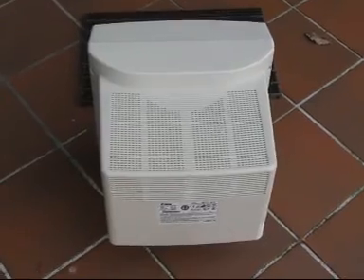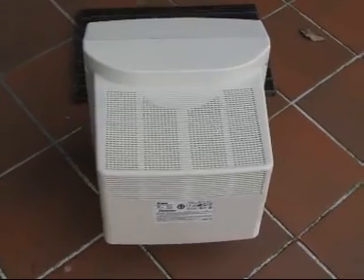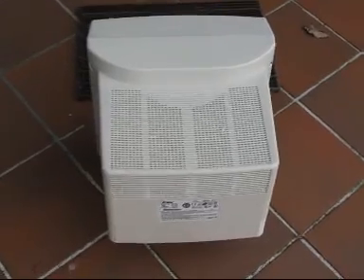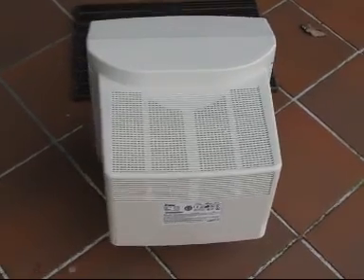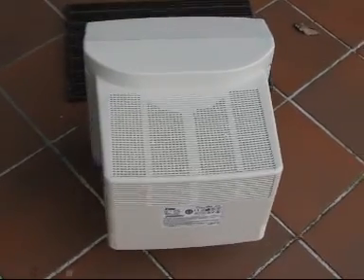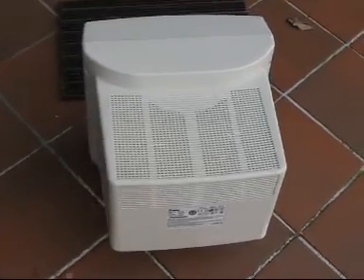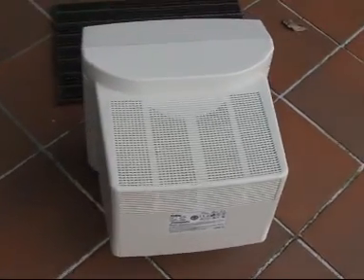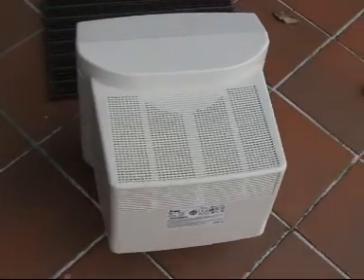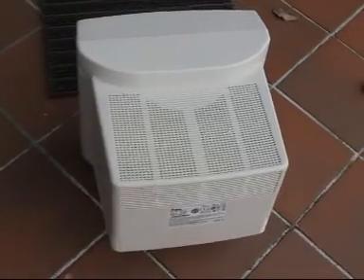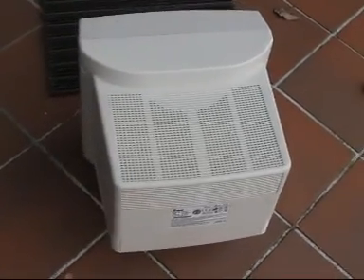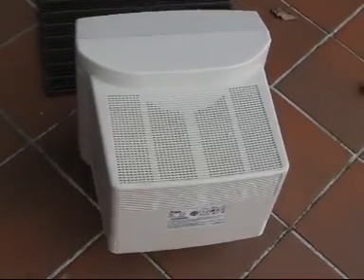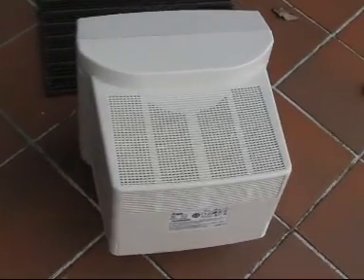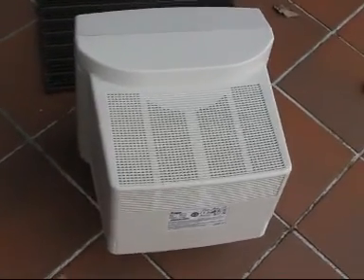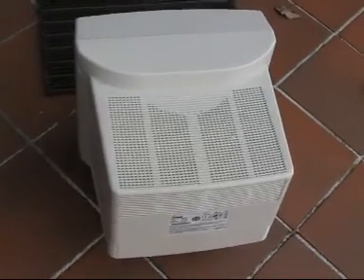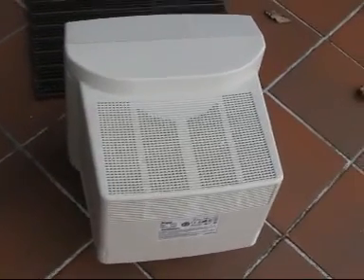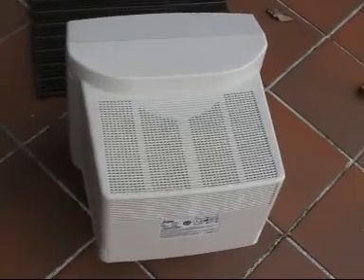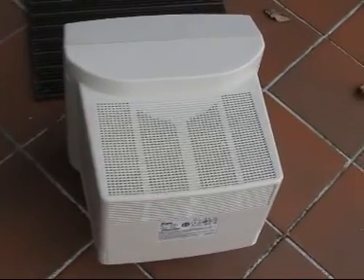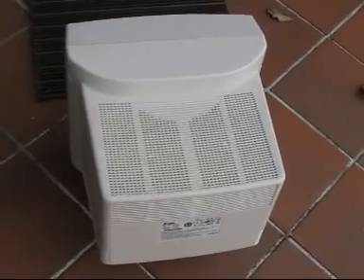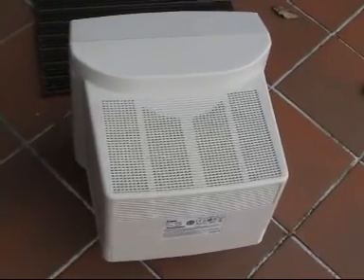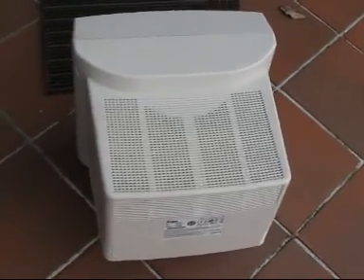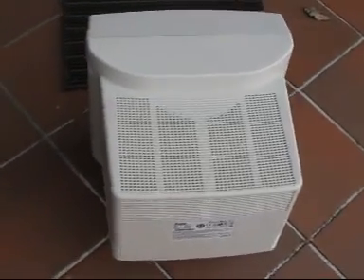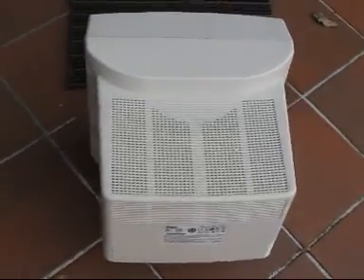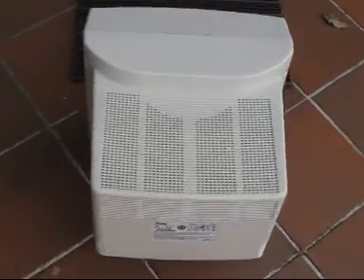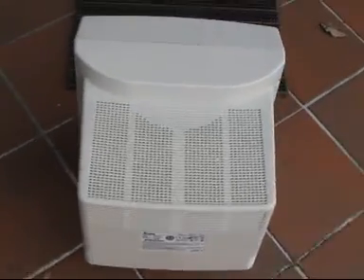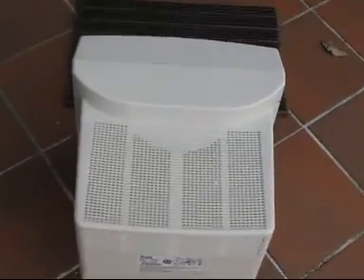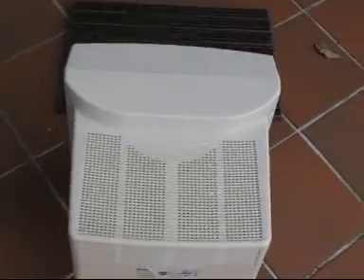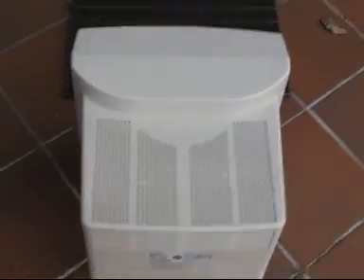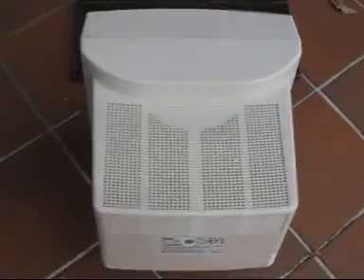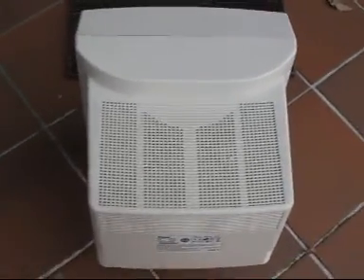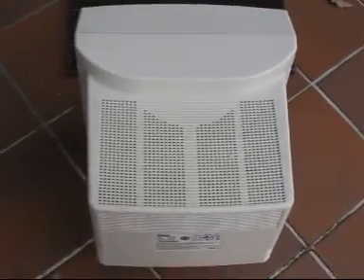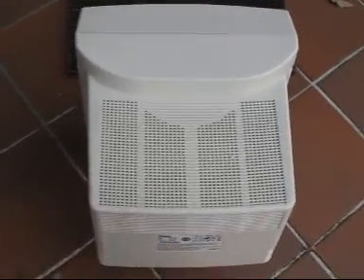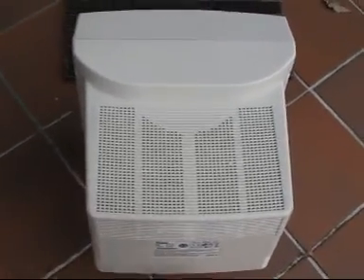This old device can now get back to the scrapyard where it belongs. See you, goodbye.